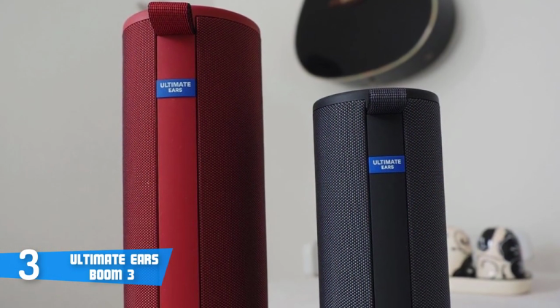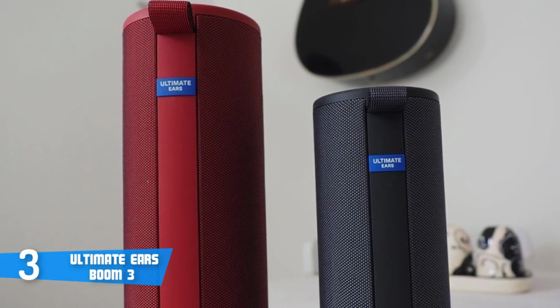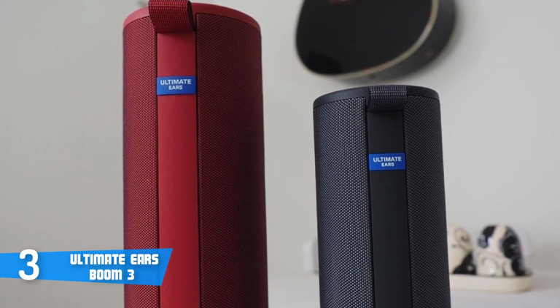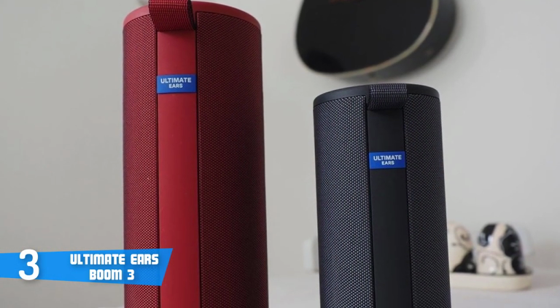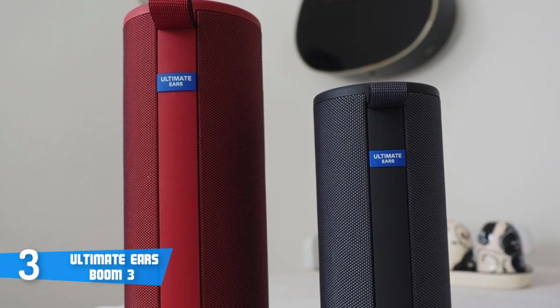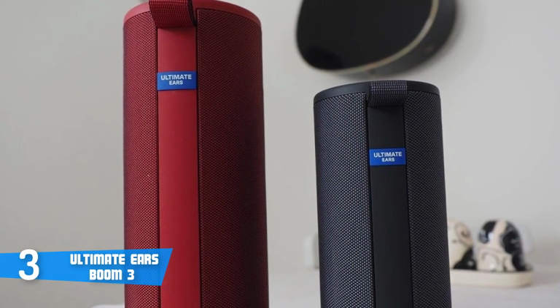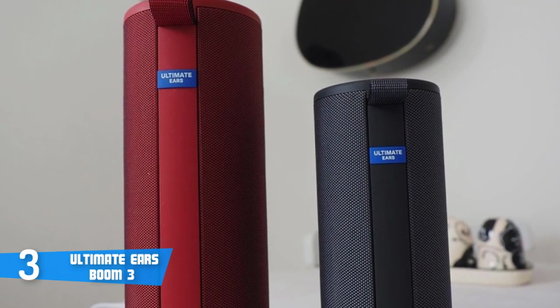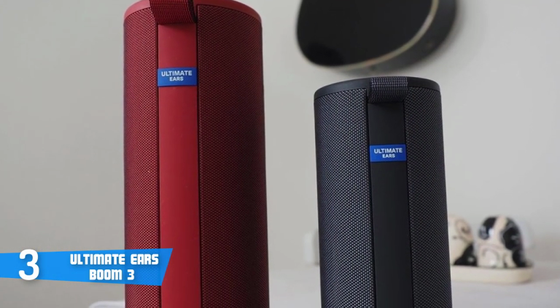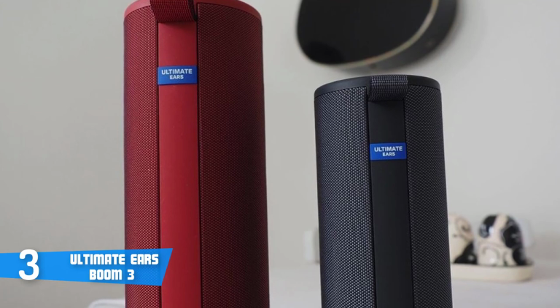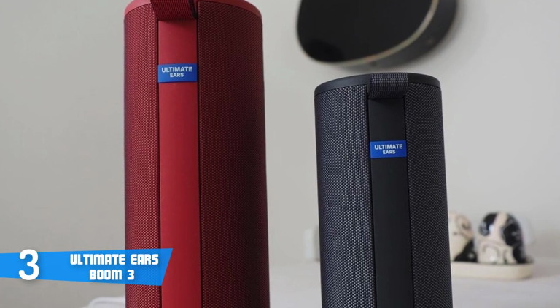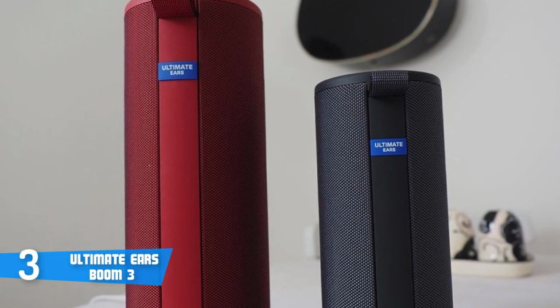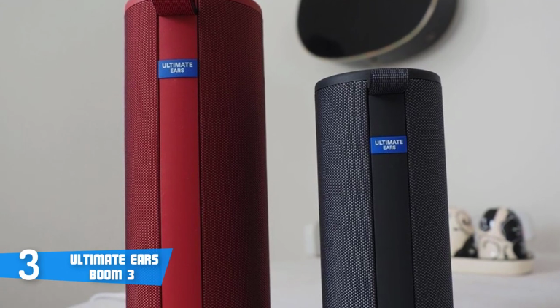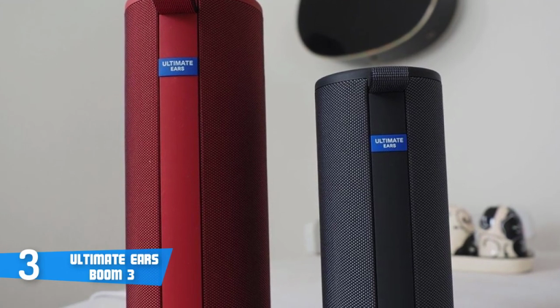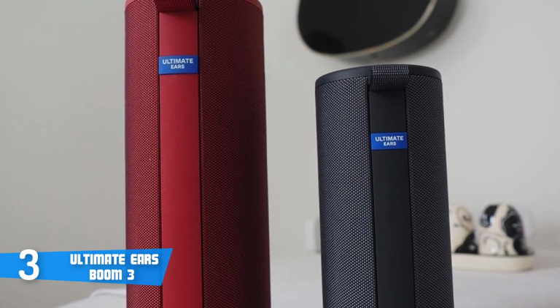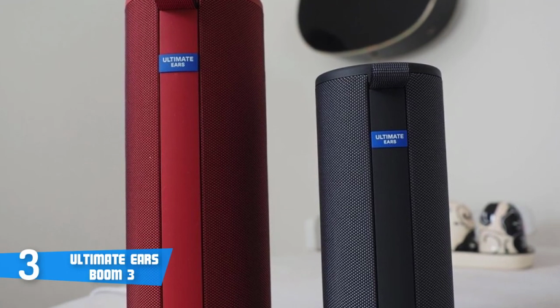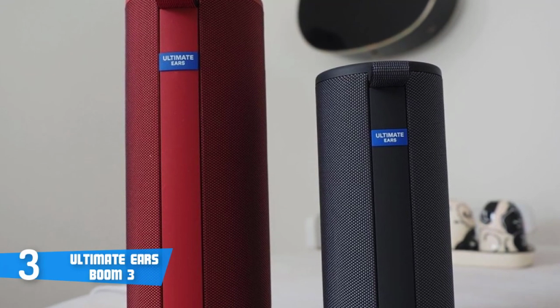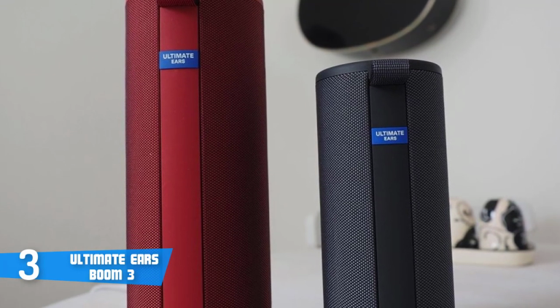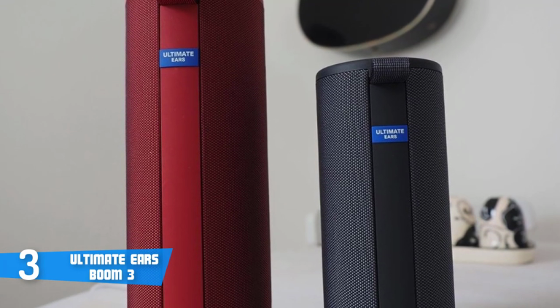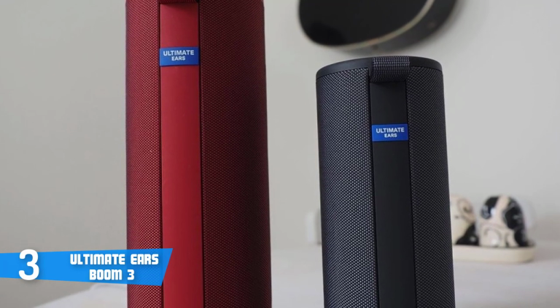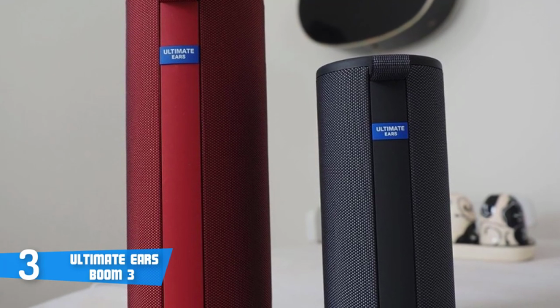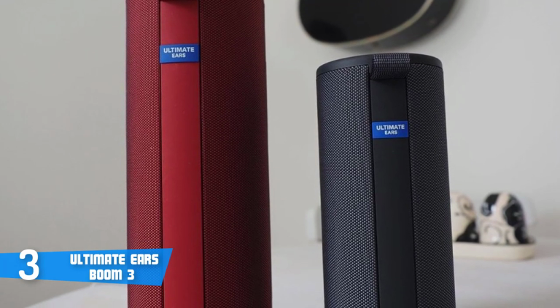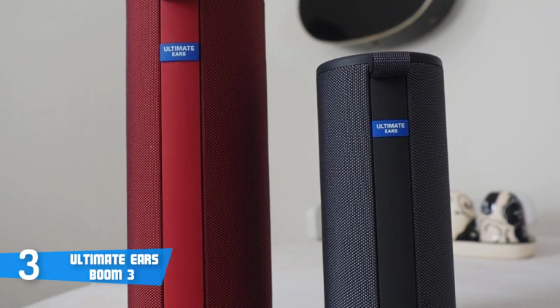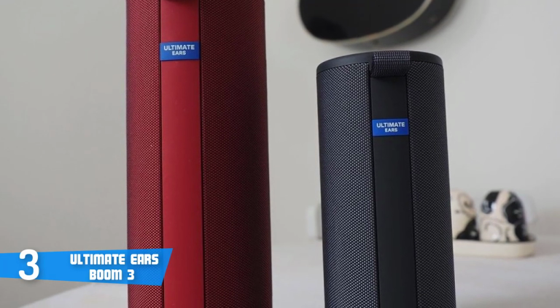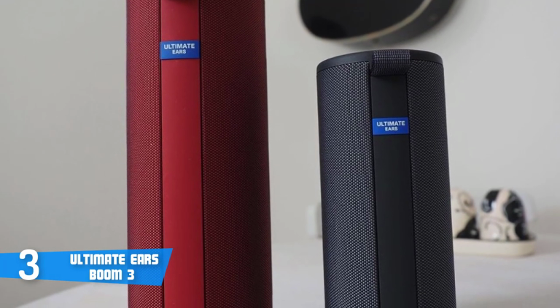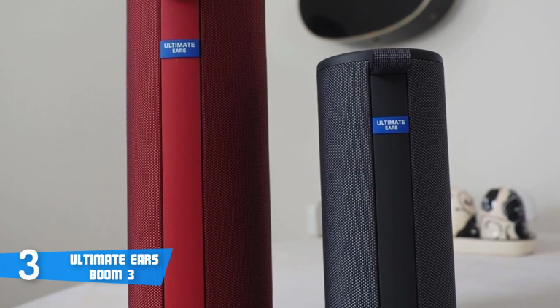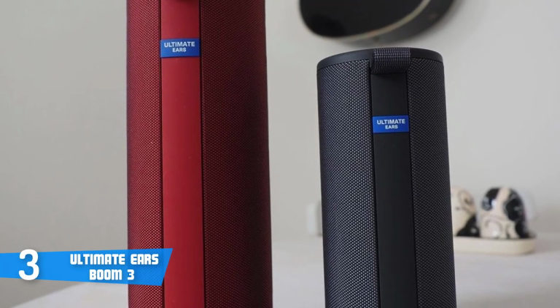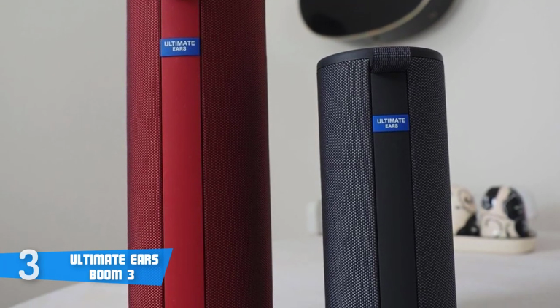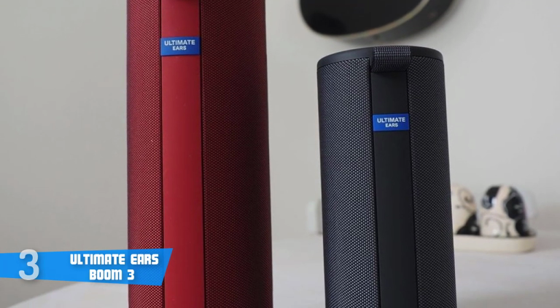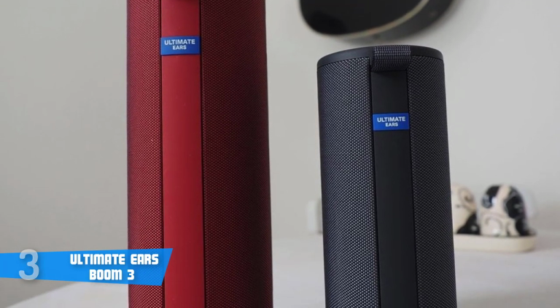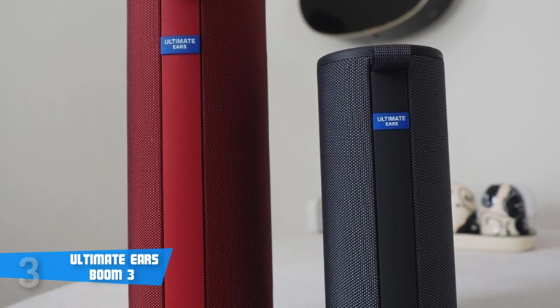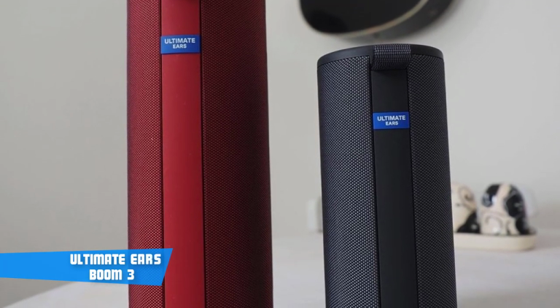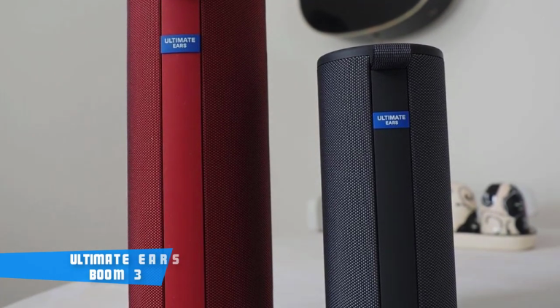To conclude, I strongly recommend you consider the Boom 3, because it looks good, and it performs even better.